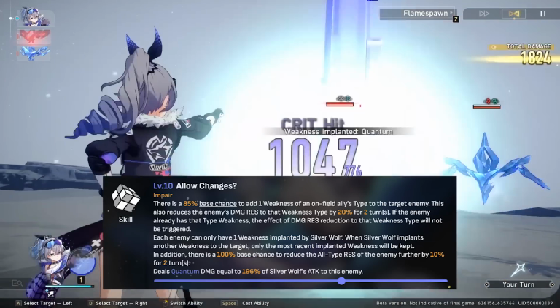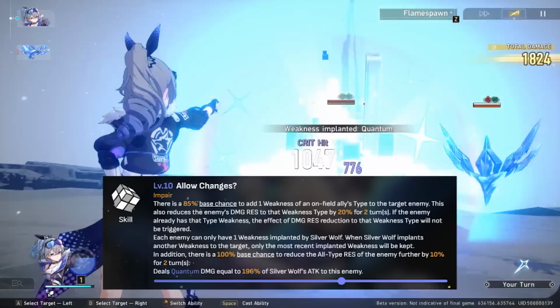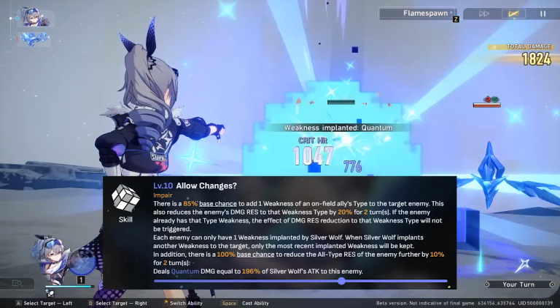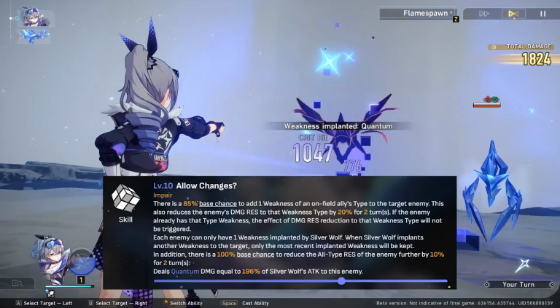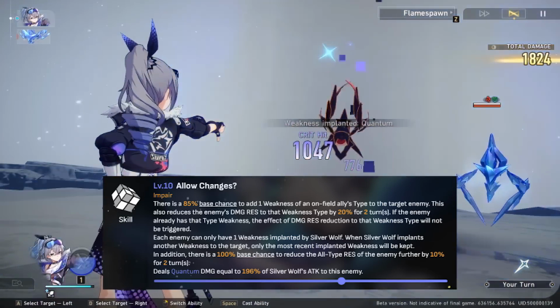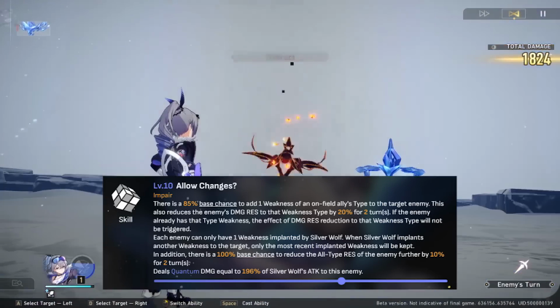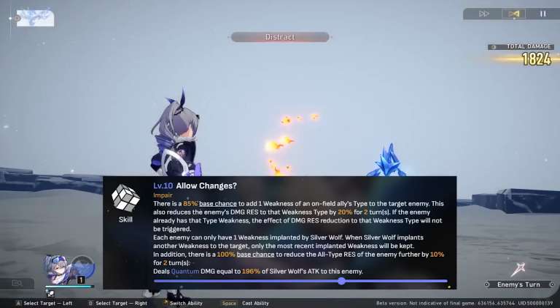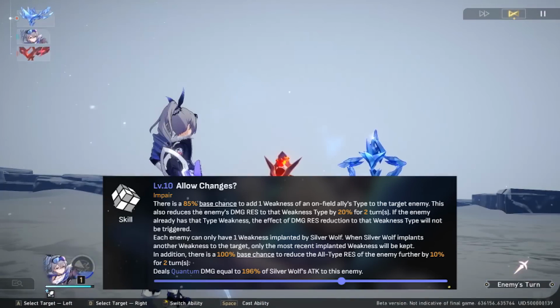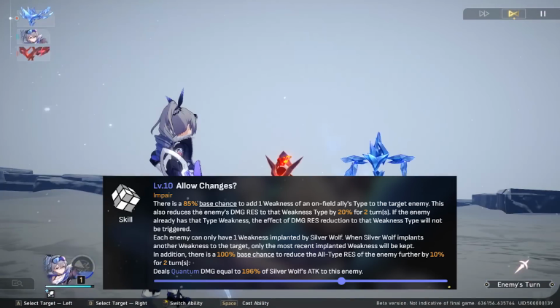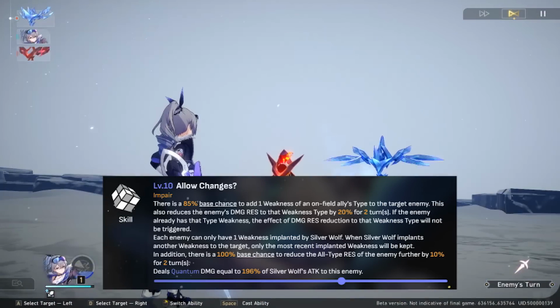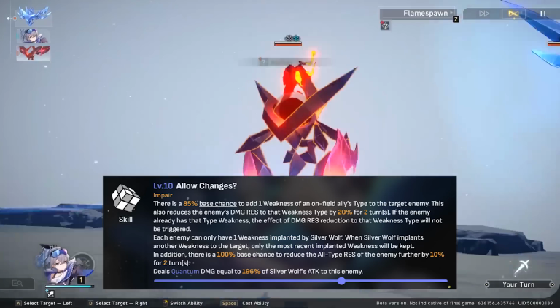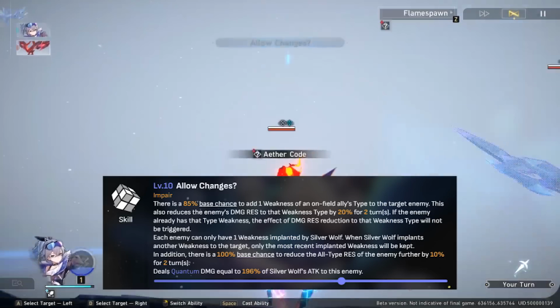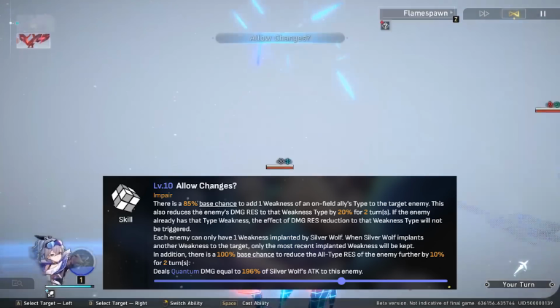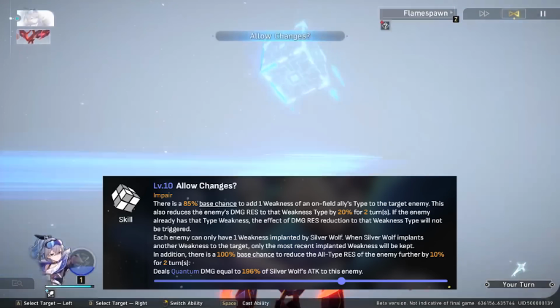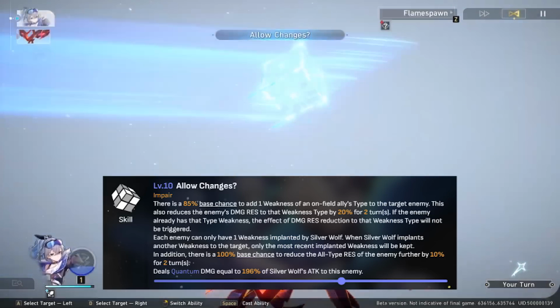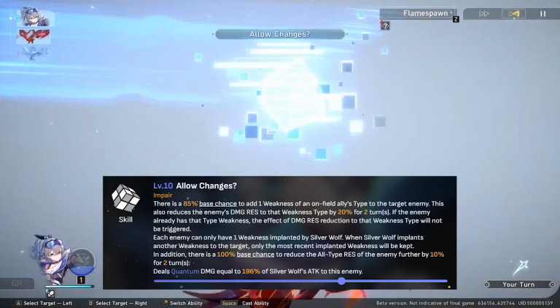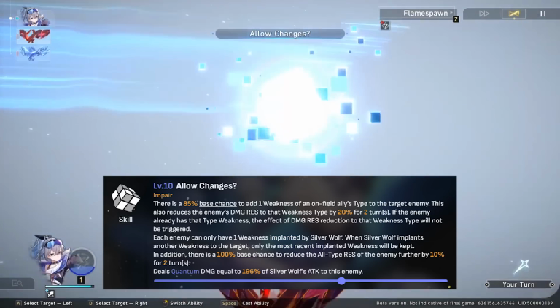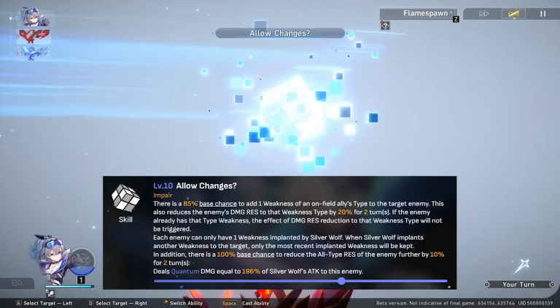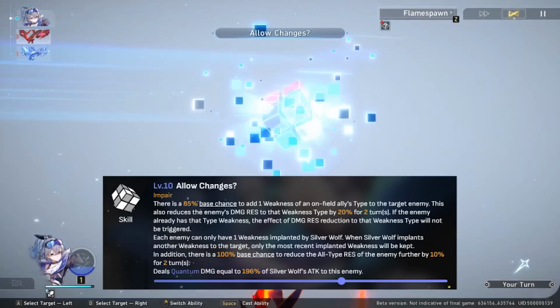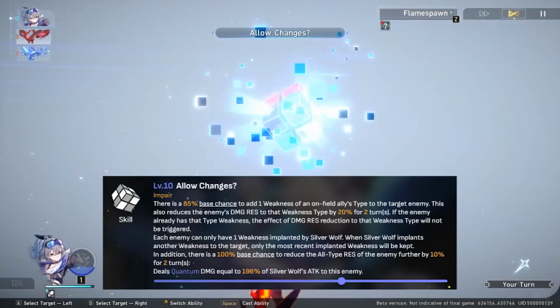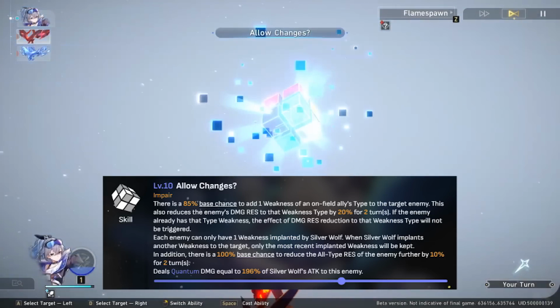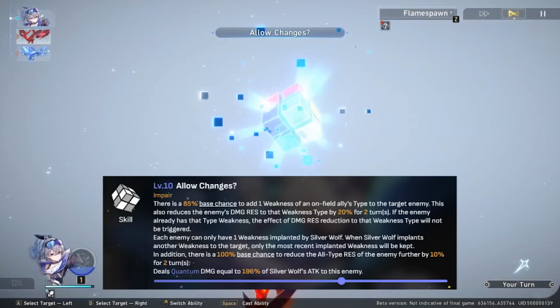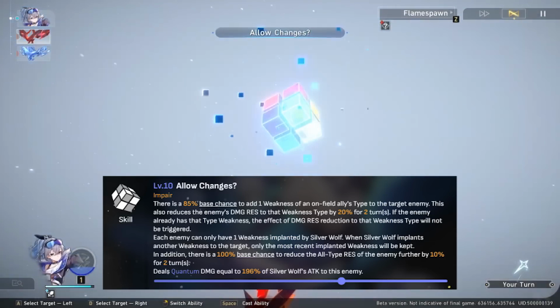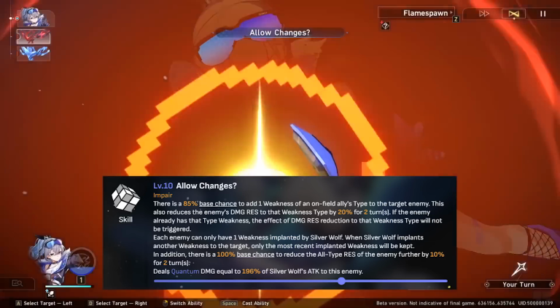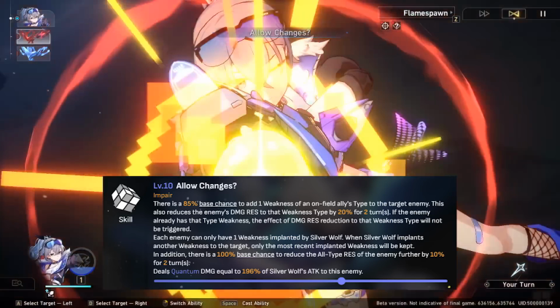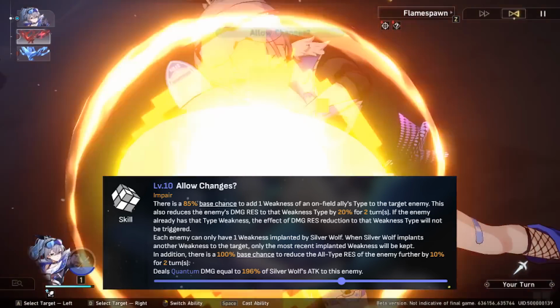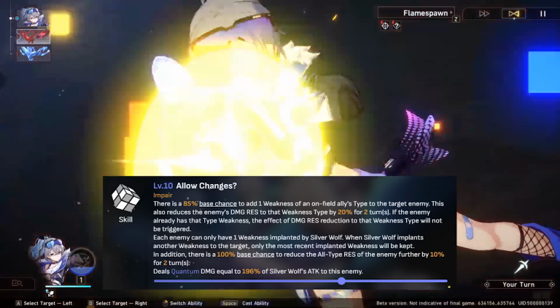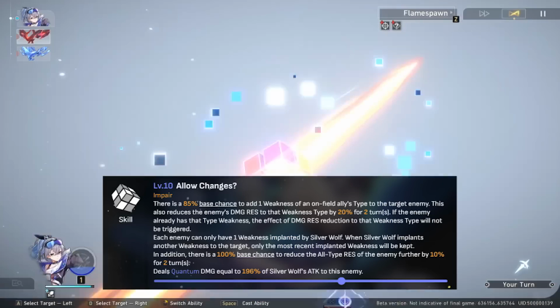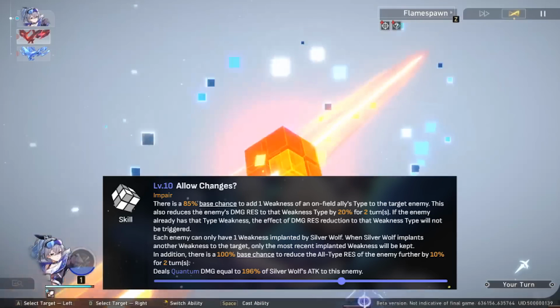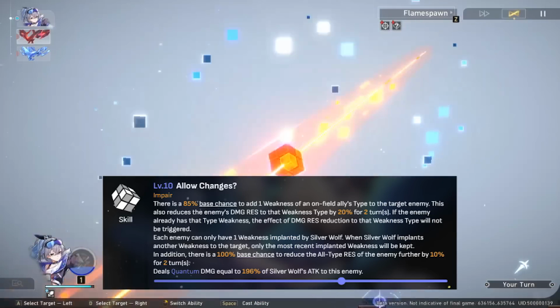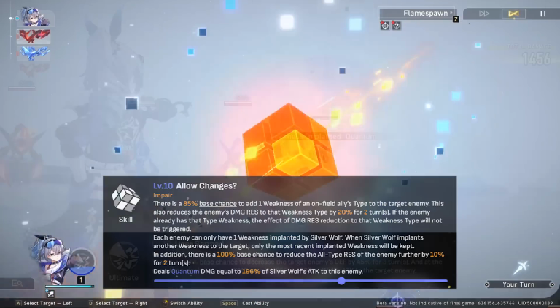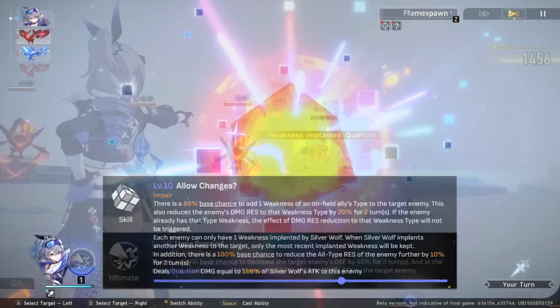Currently, Silverwolf is the only character in the game with the ability to change an enemy's weakness type.